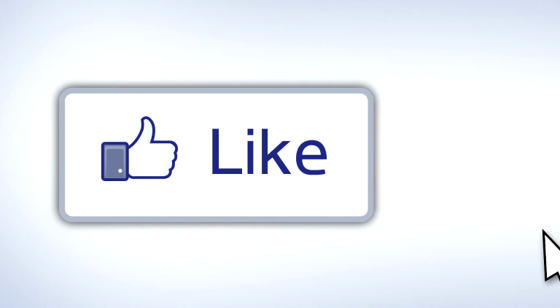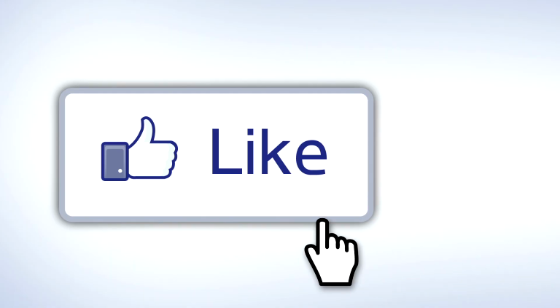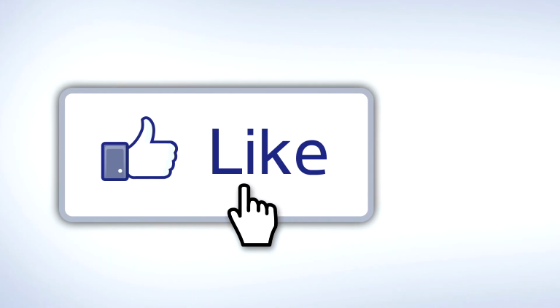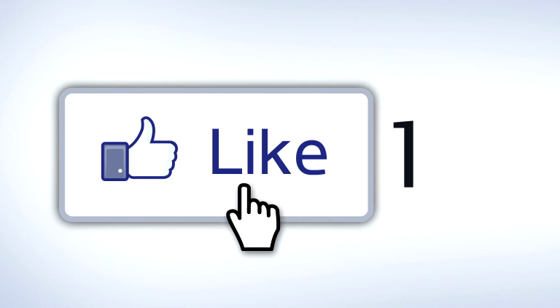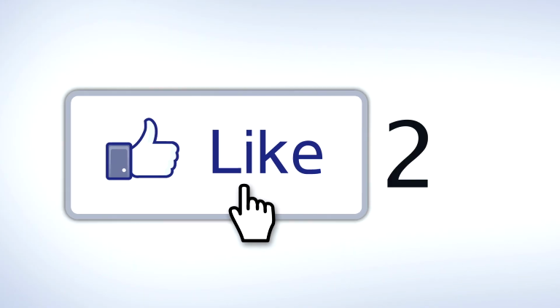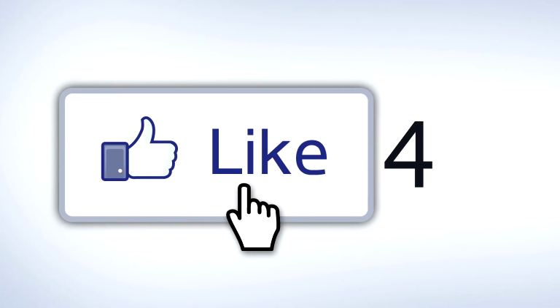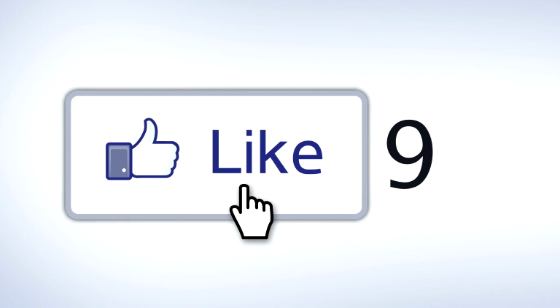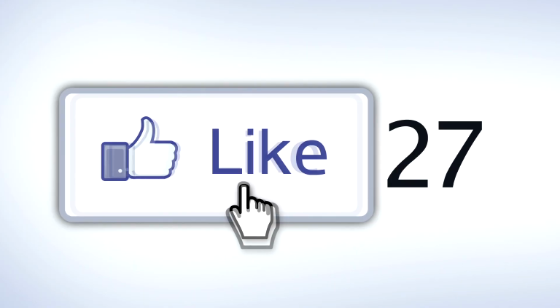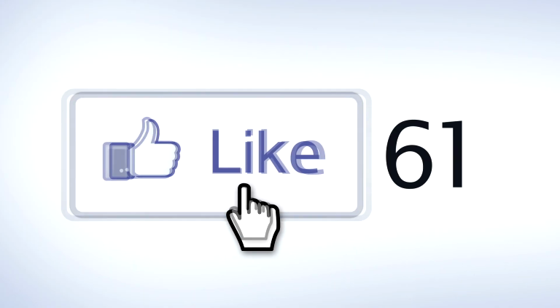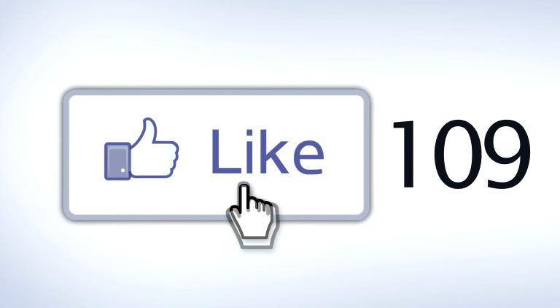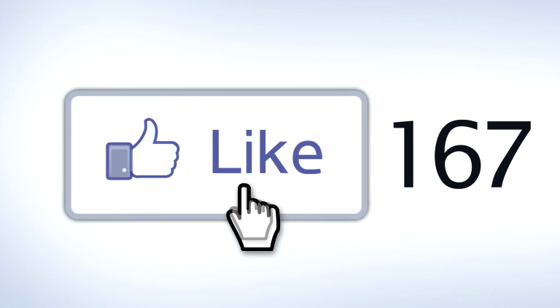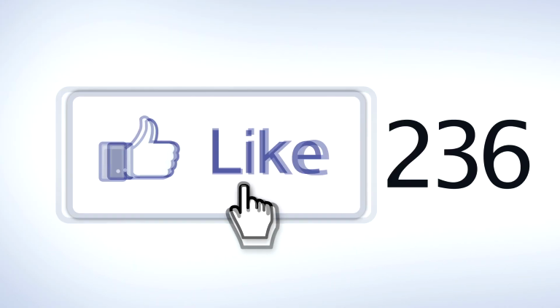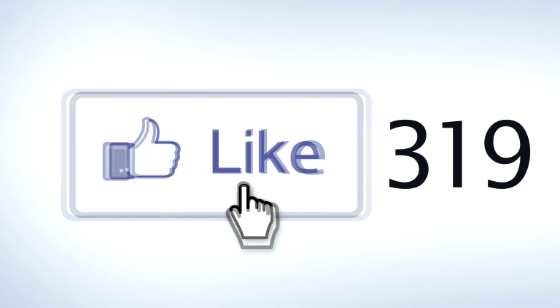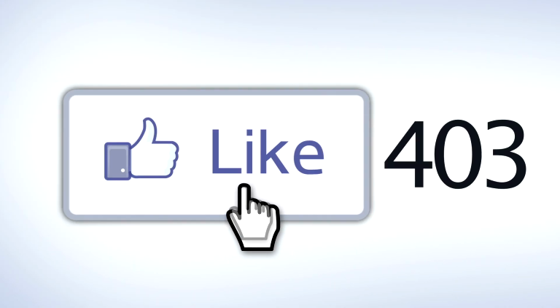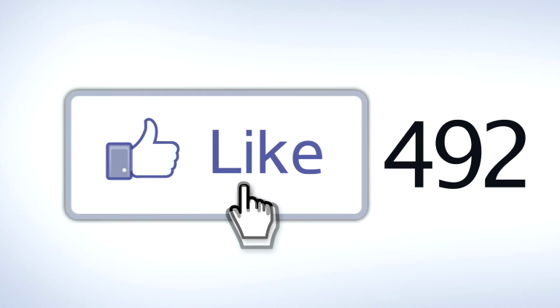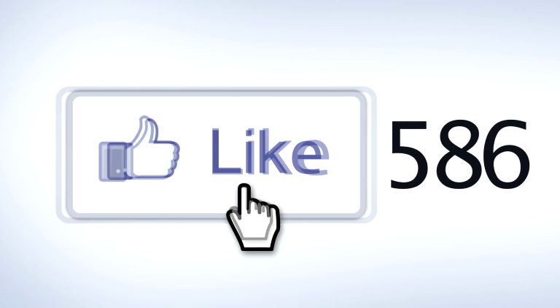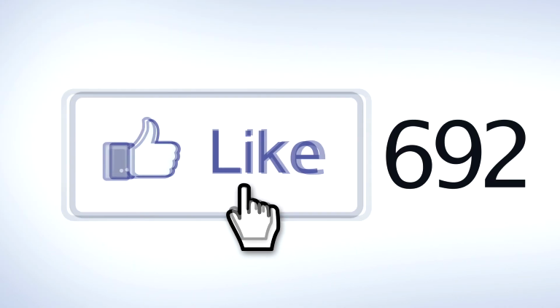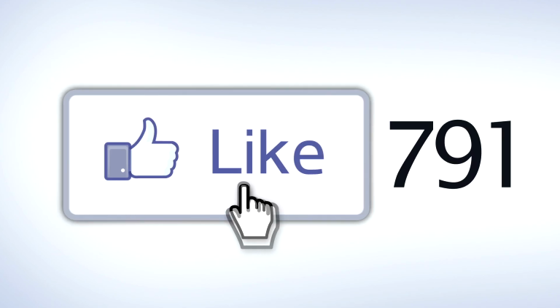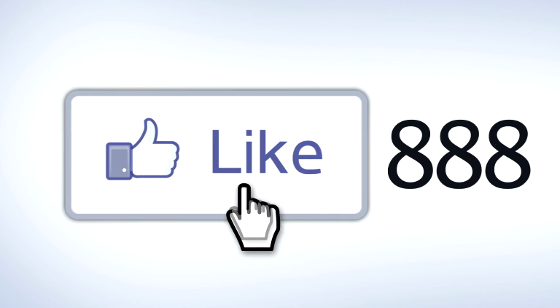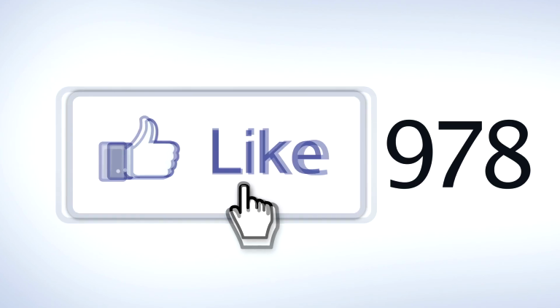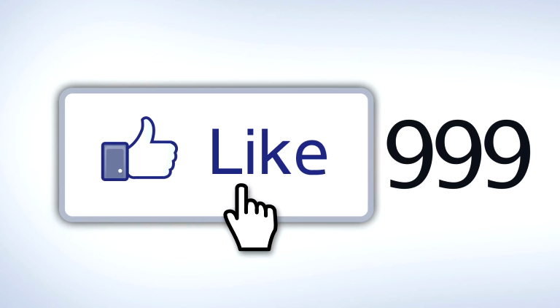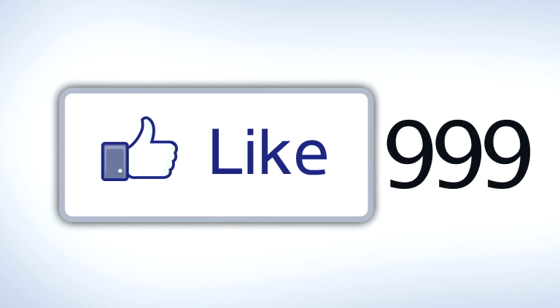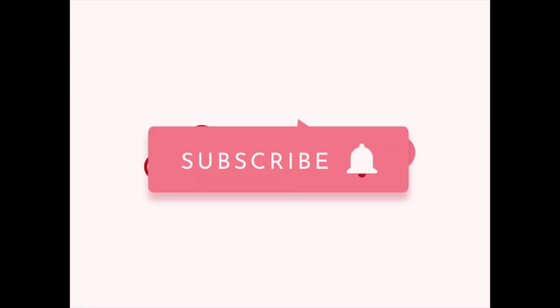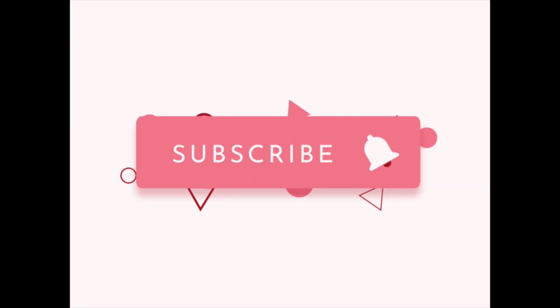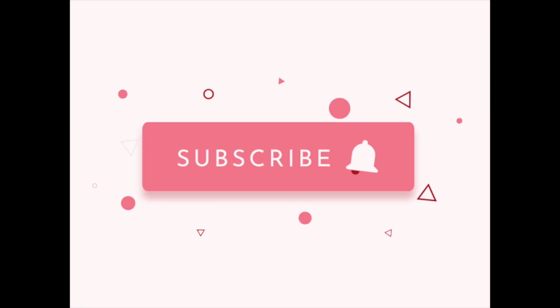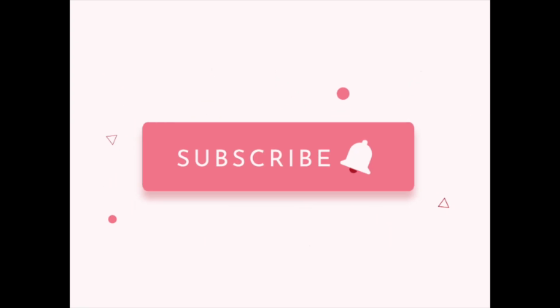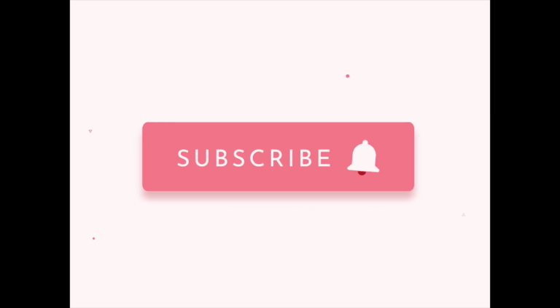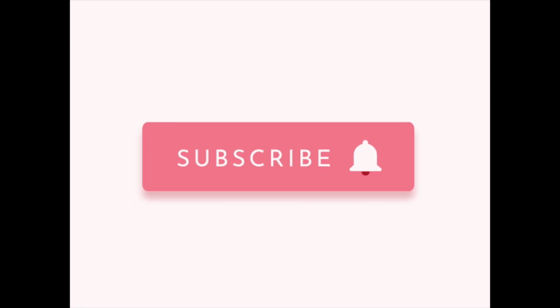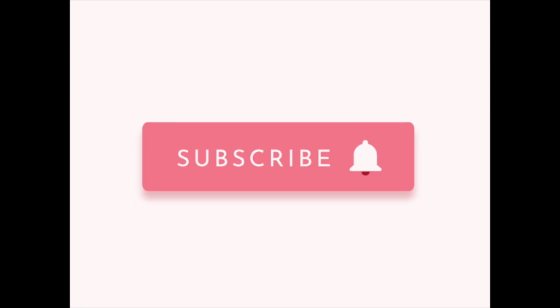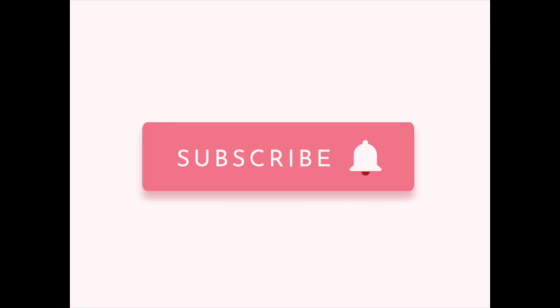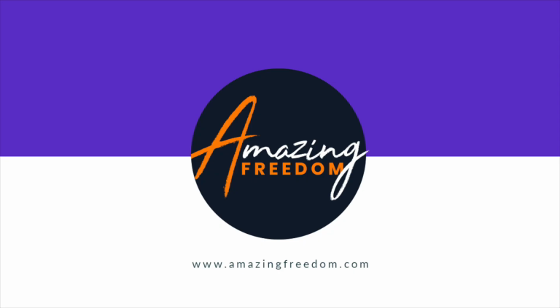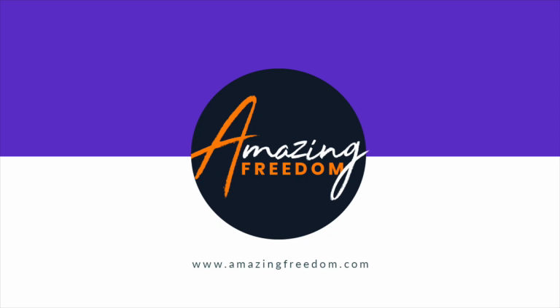If you guys like this channel, do me a huge favor — hit the like button and subscribe below.